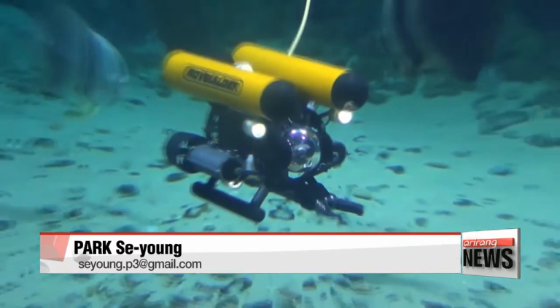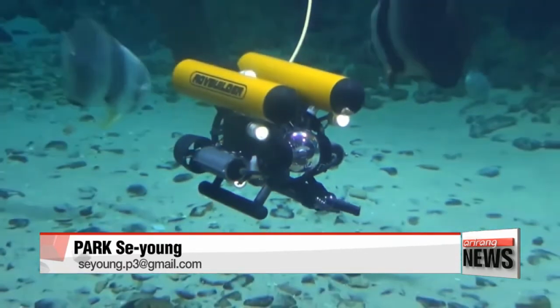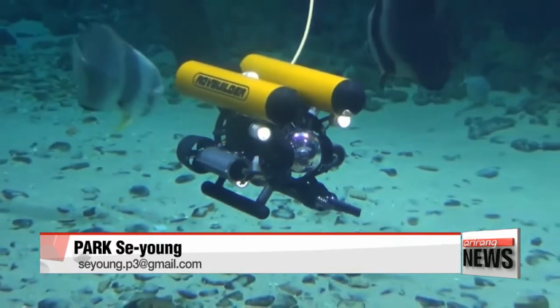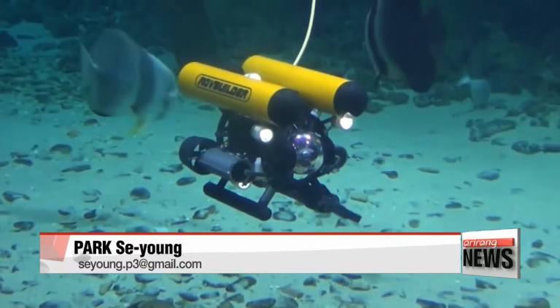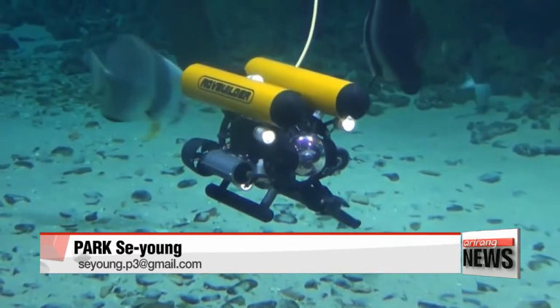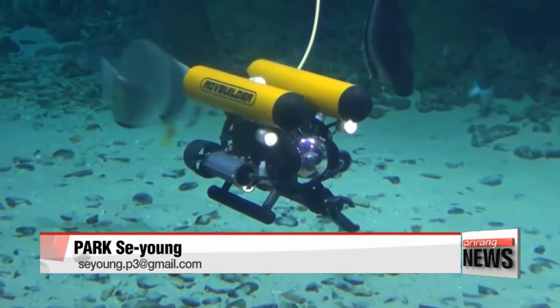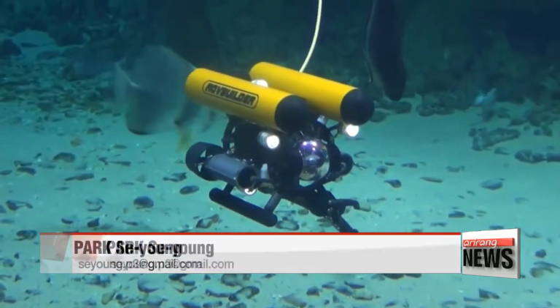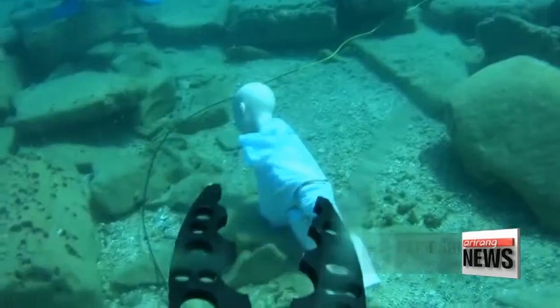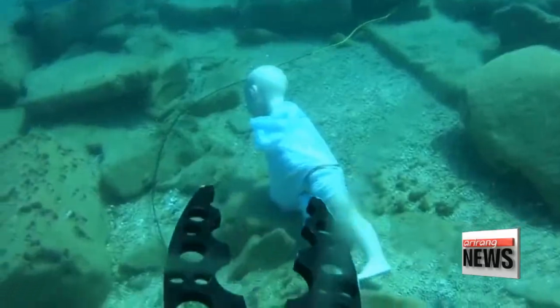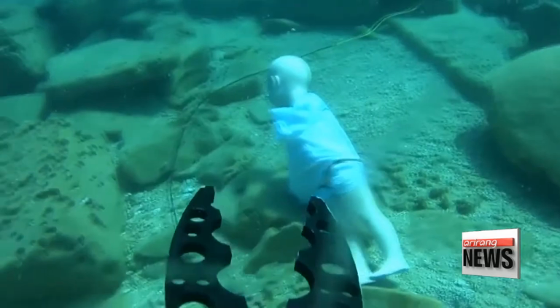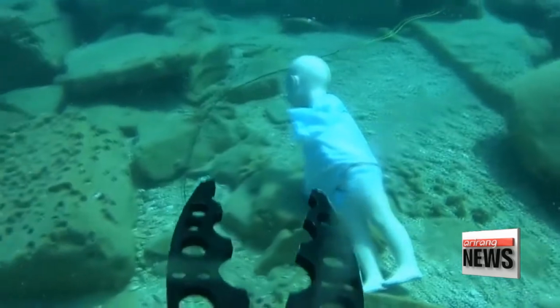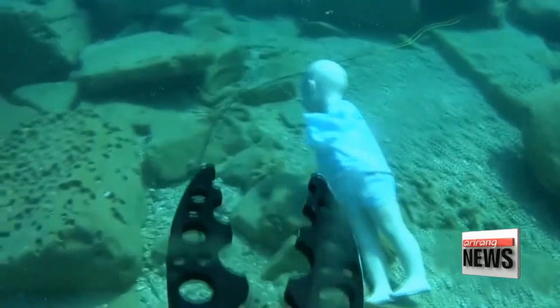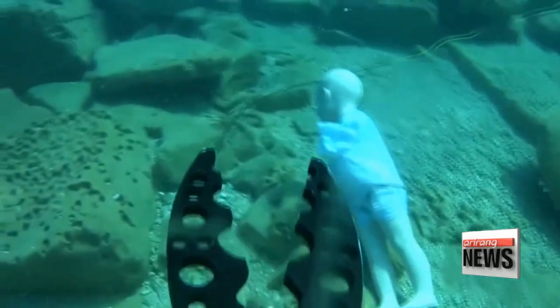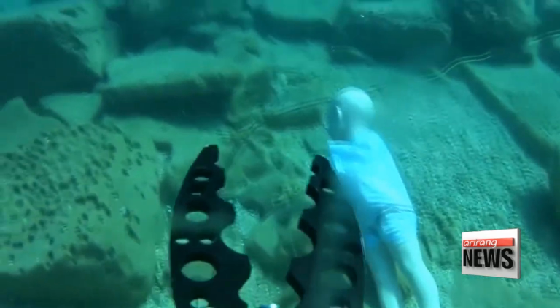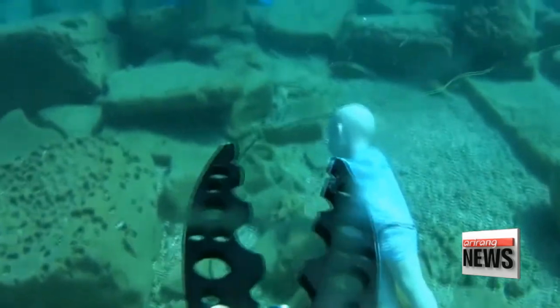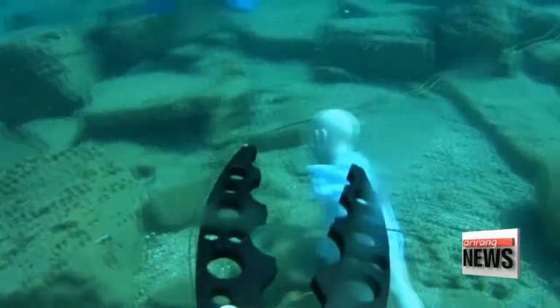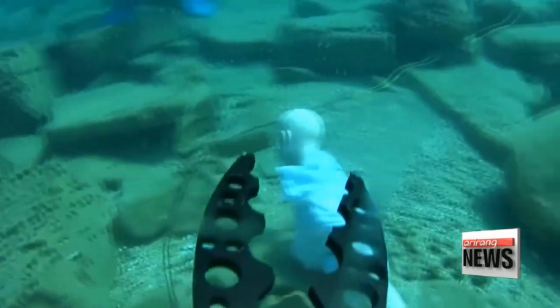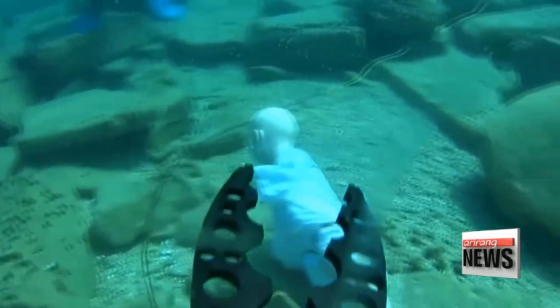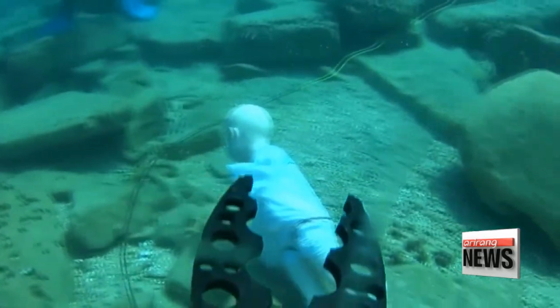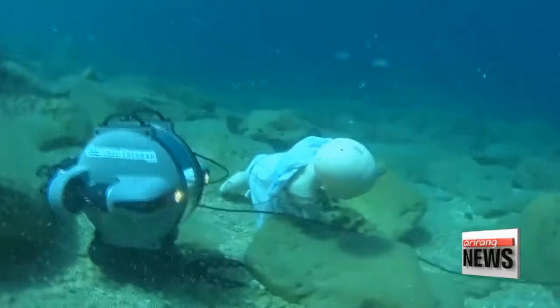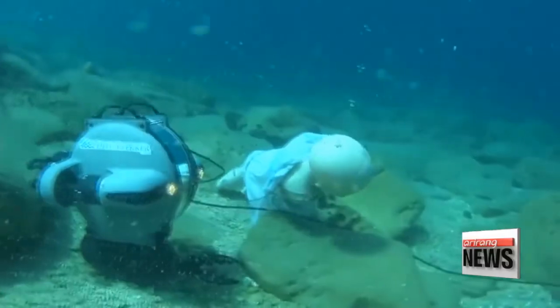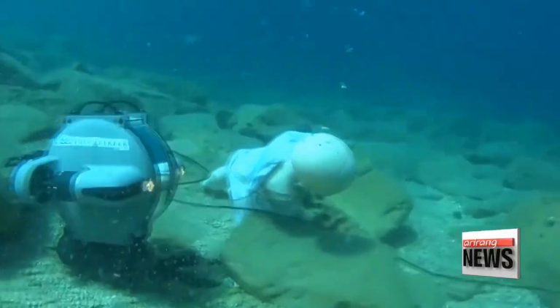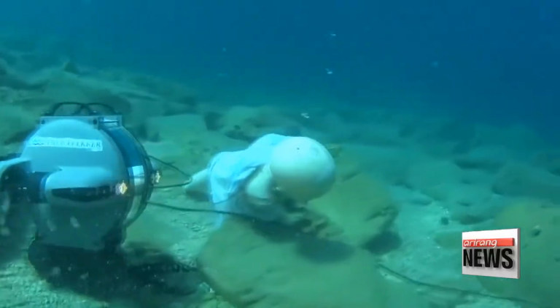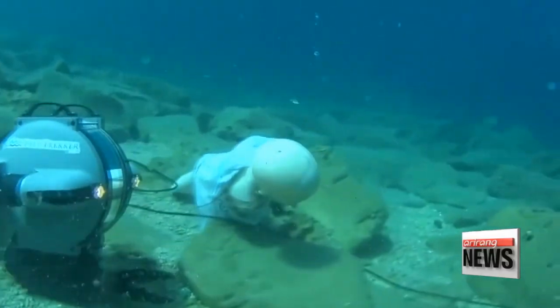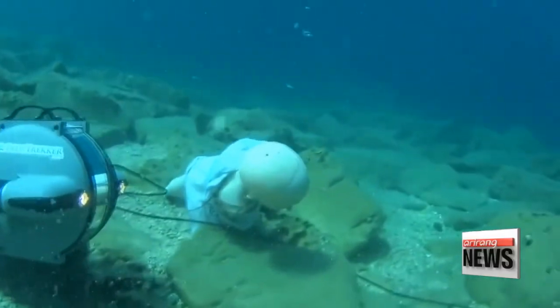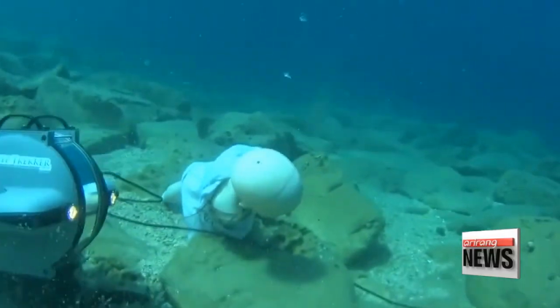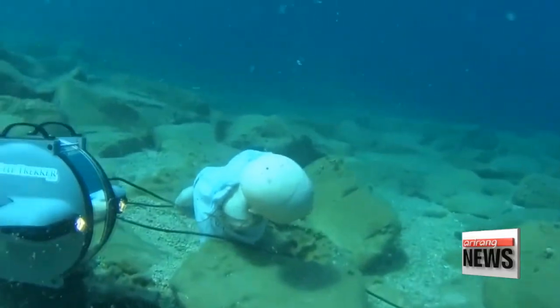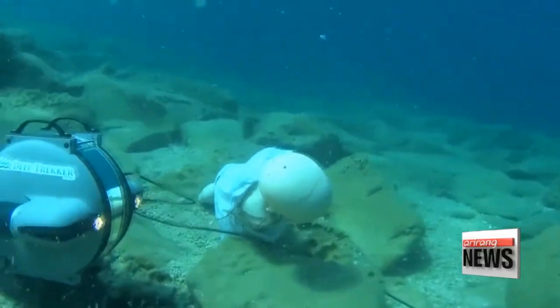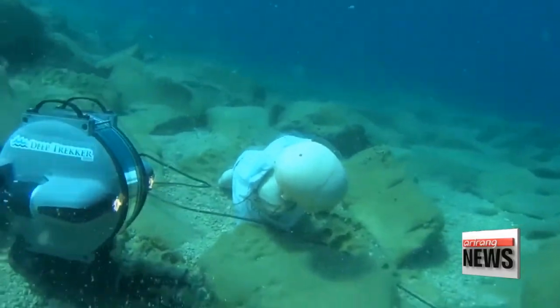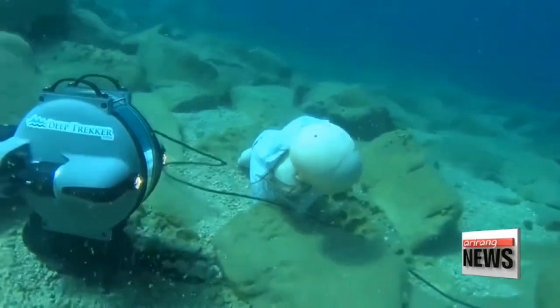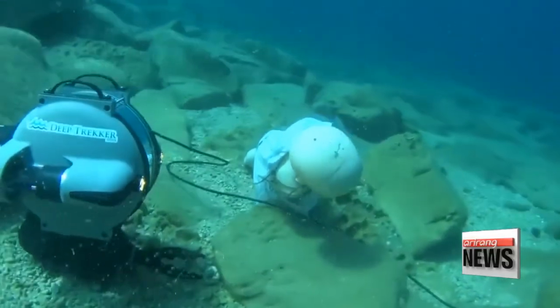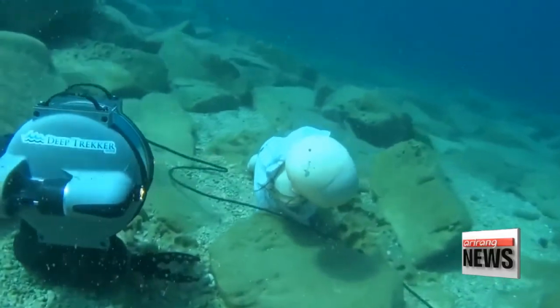The researchers plan to further develop high-performance underwater robots, which will be able to help humans deal with oil spills or salvage operations. Park Se-young, Arirang News.